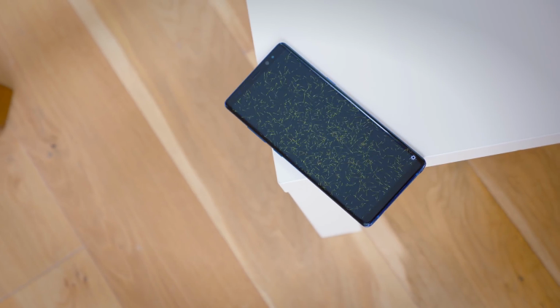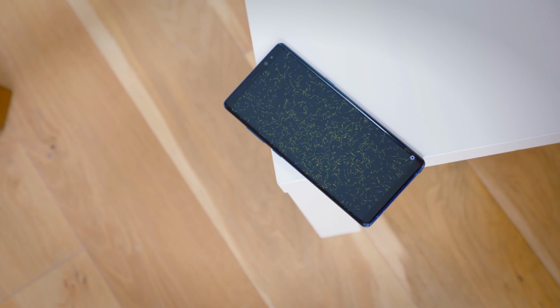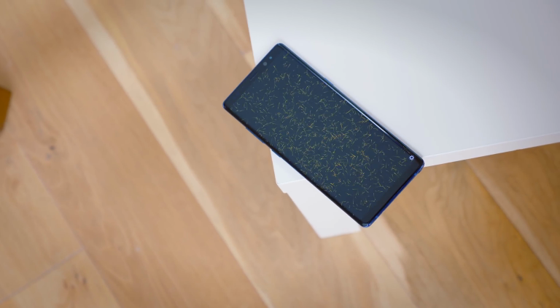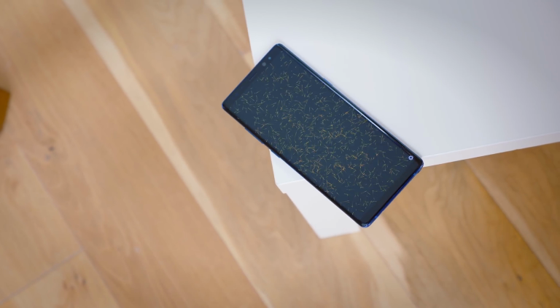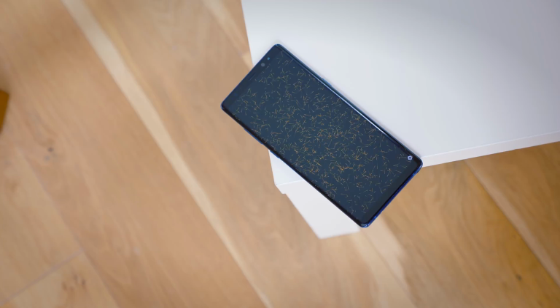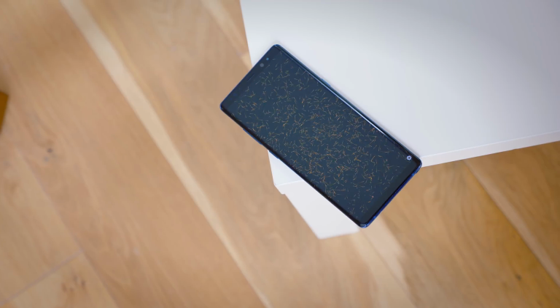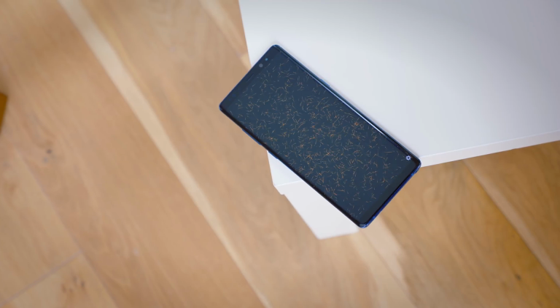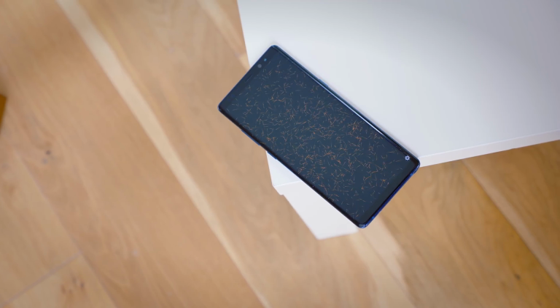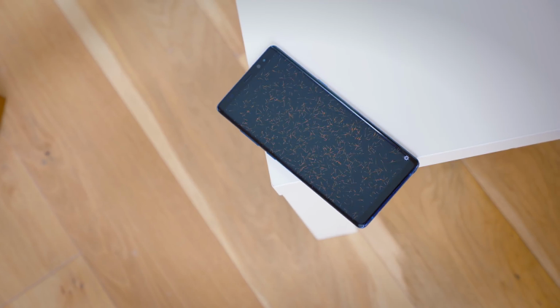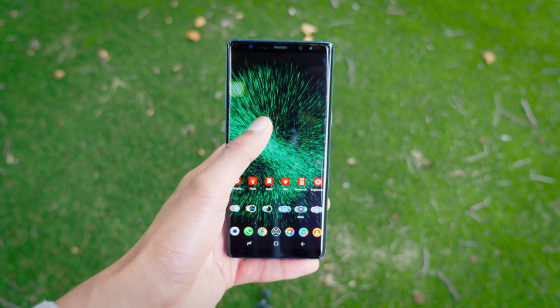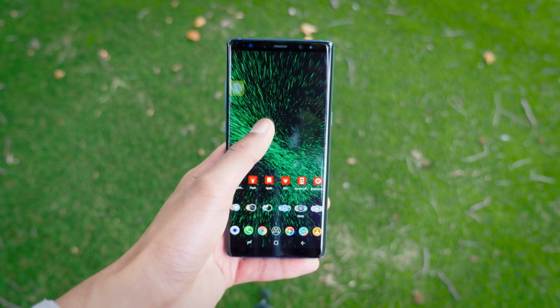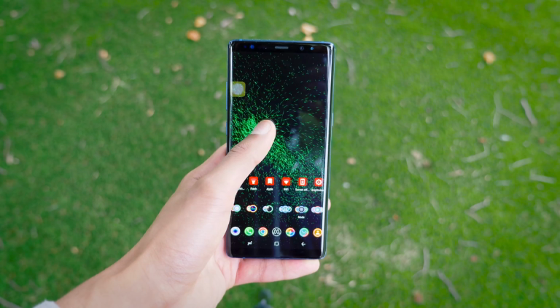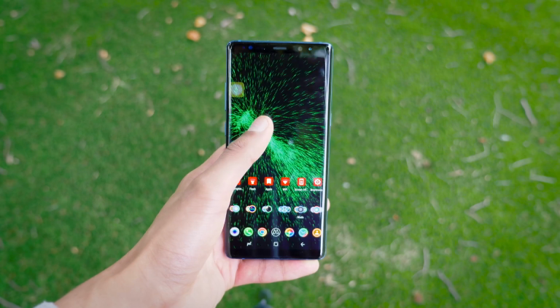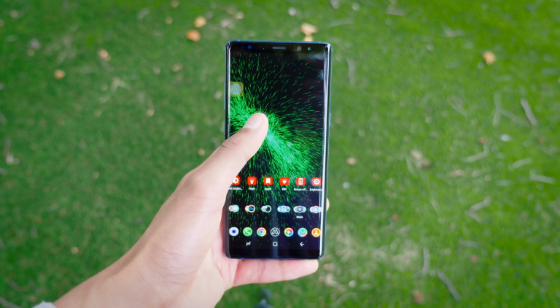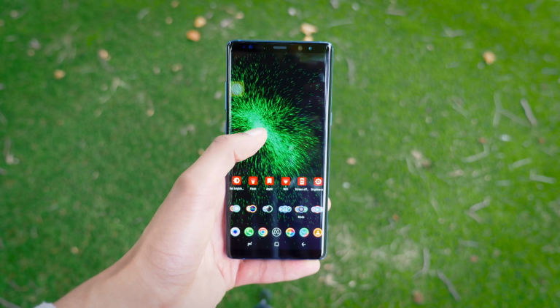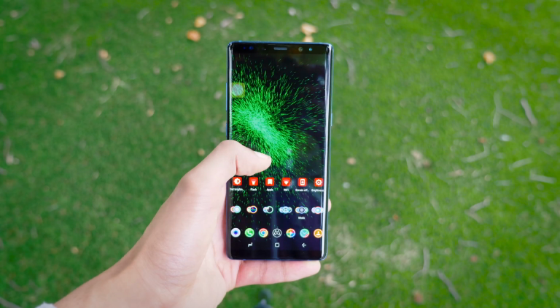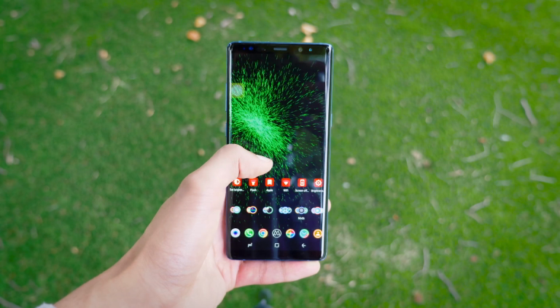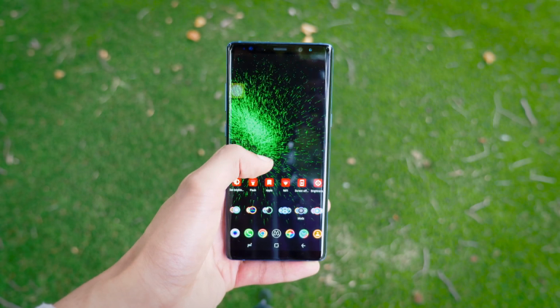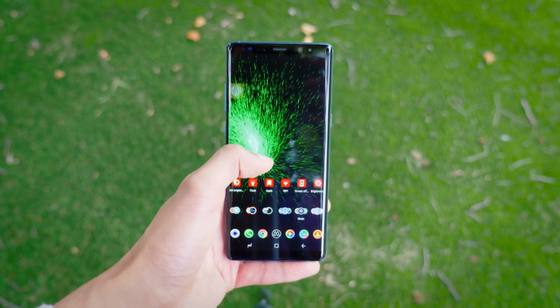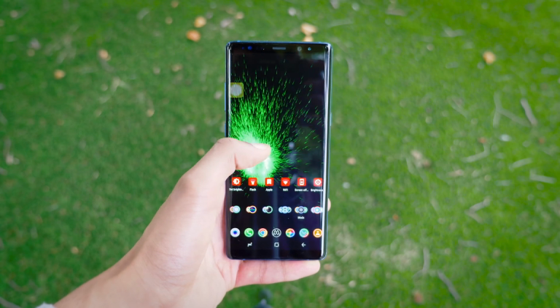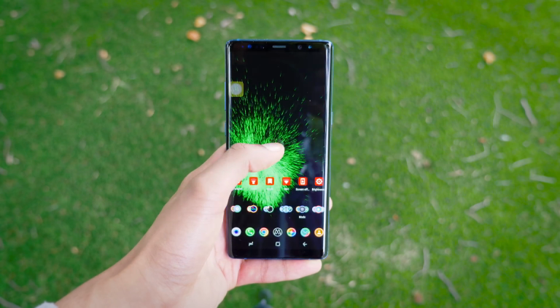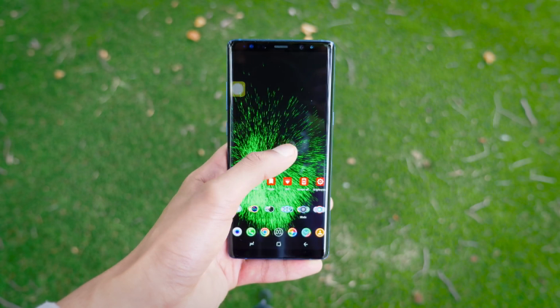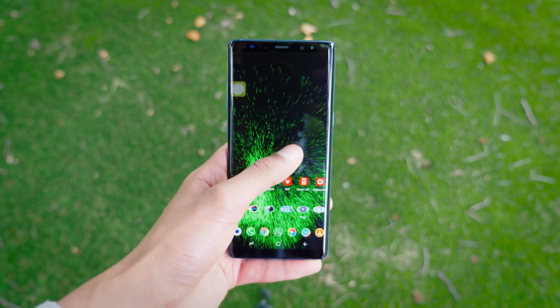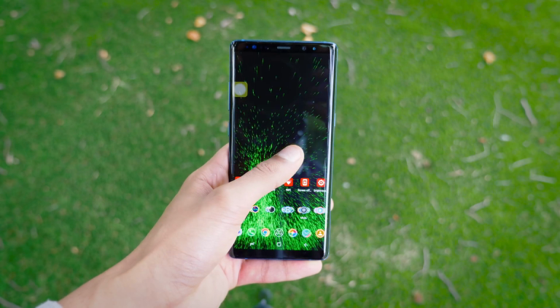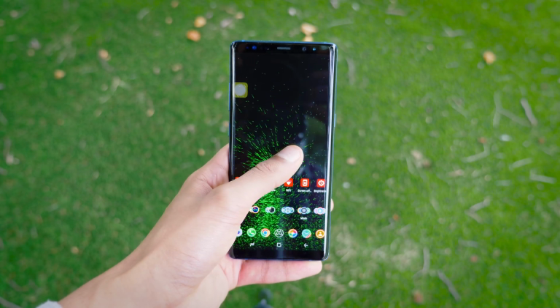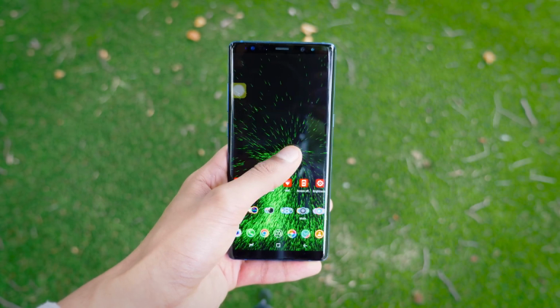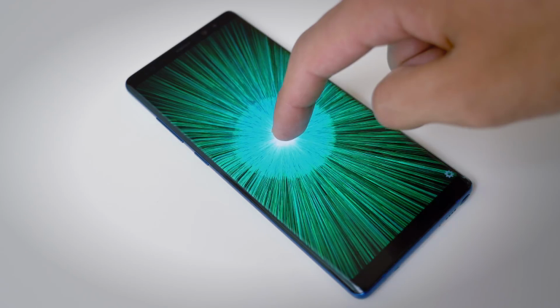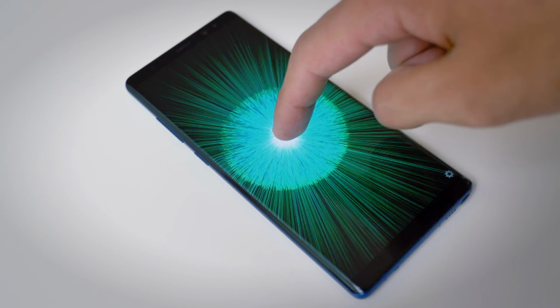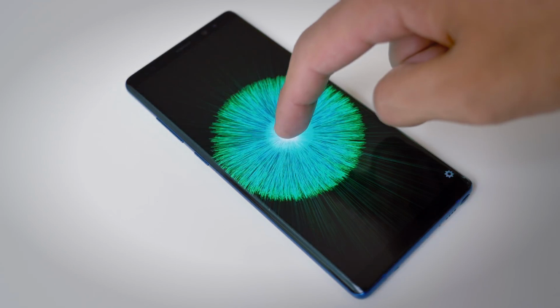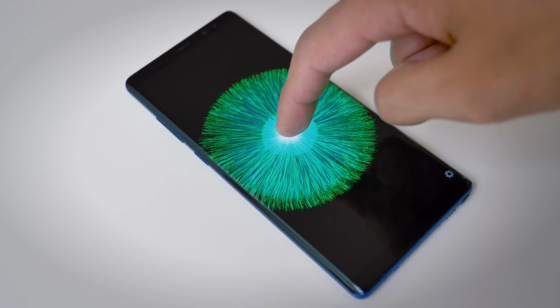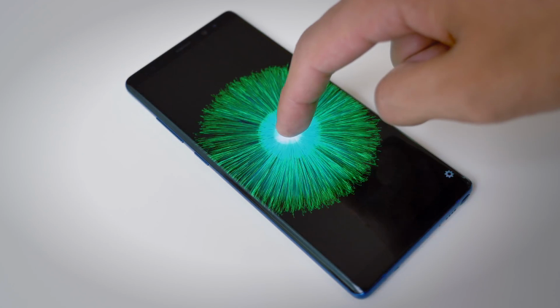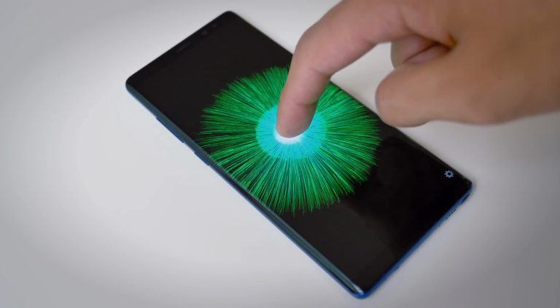As it is a live wallpaper, it will cause a little bit of battery drain, but it's not too severe, especially if you have an AMOLED panel.